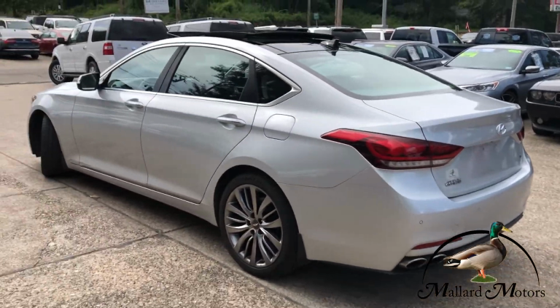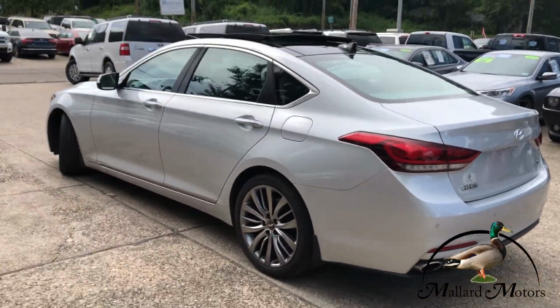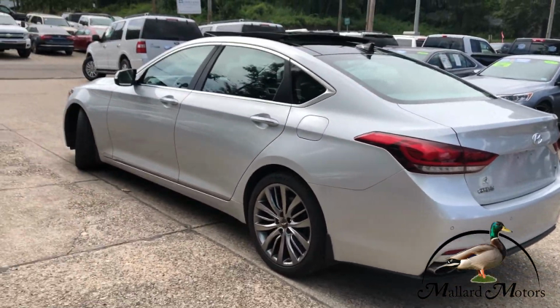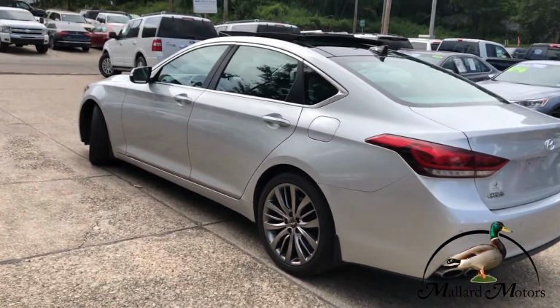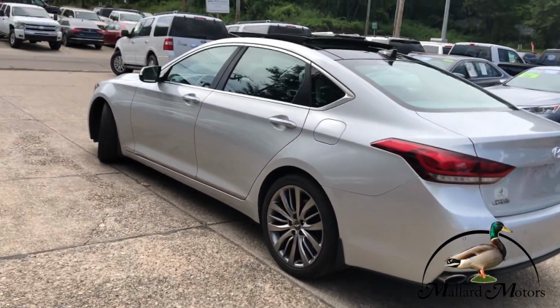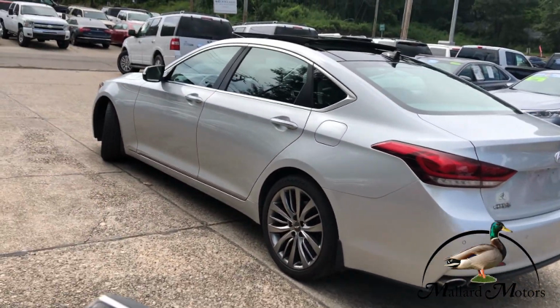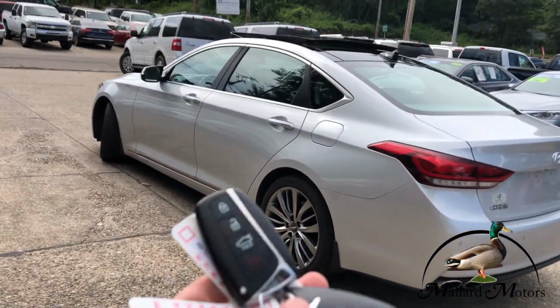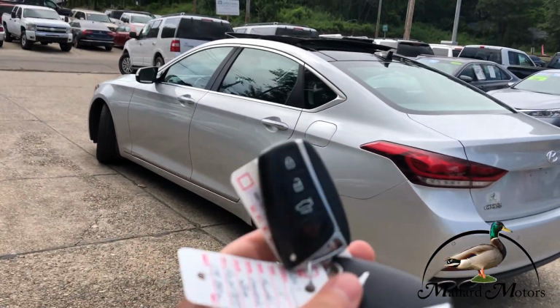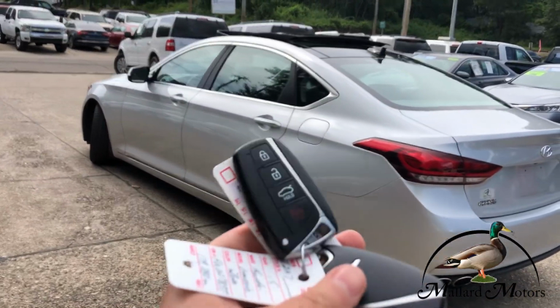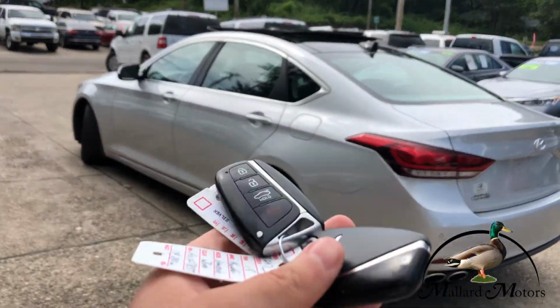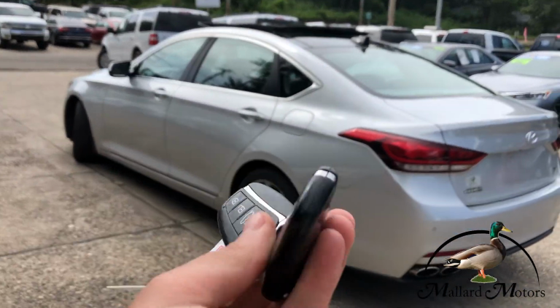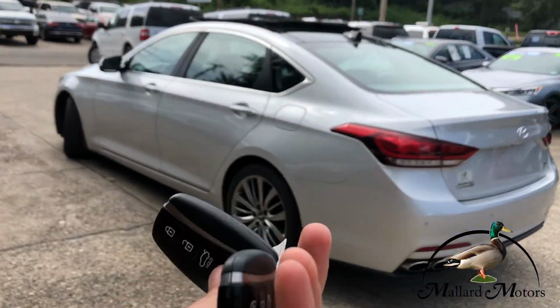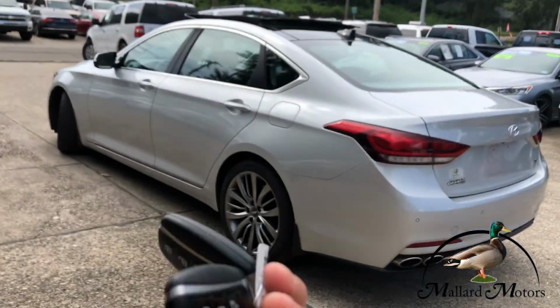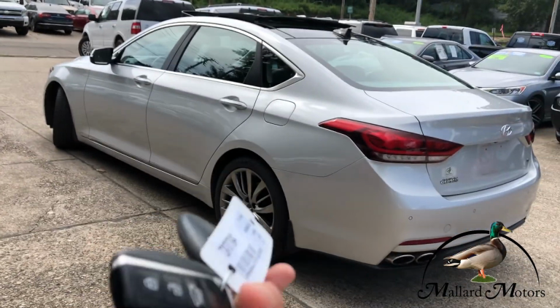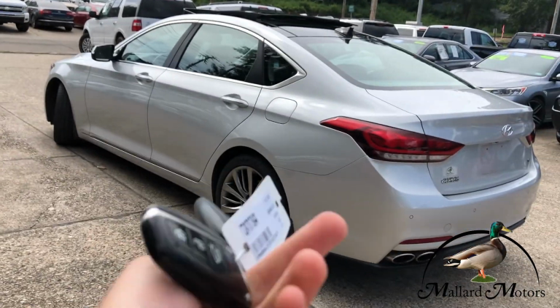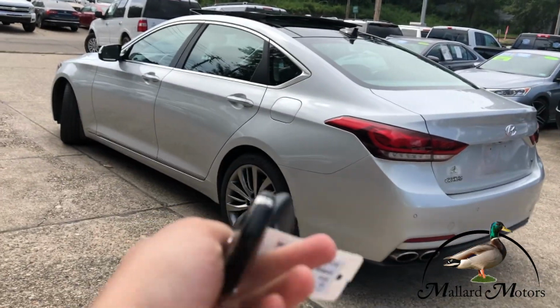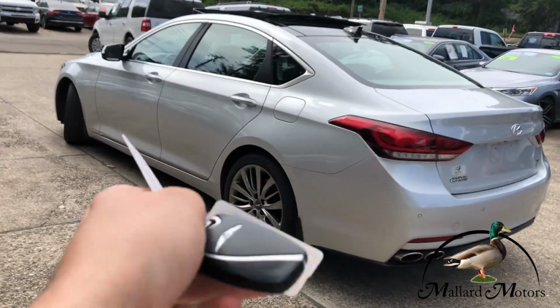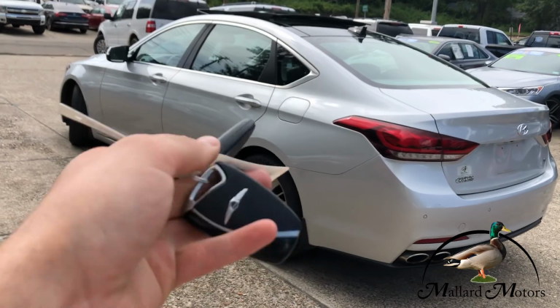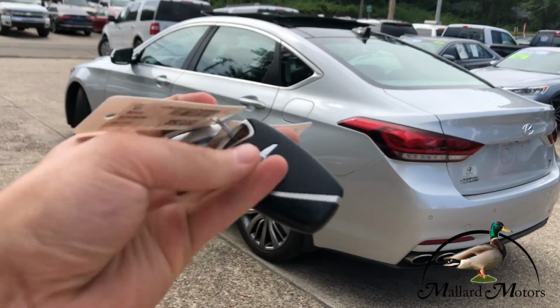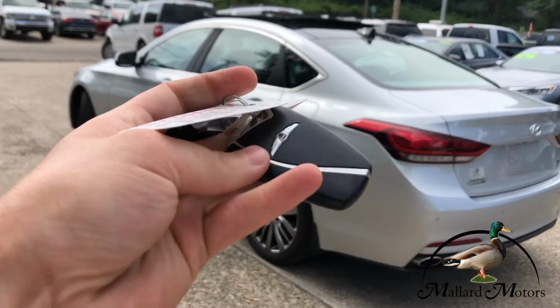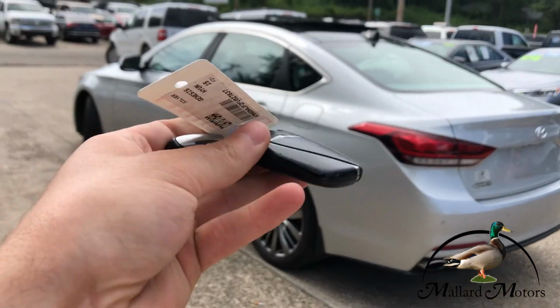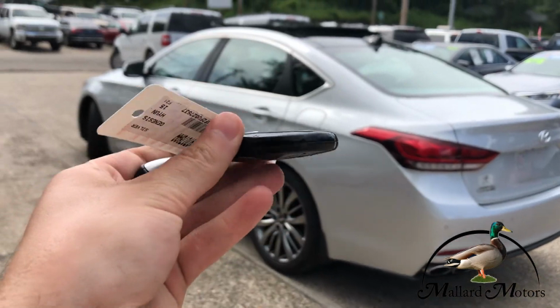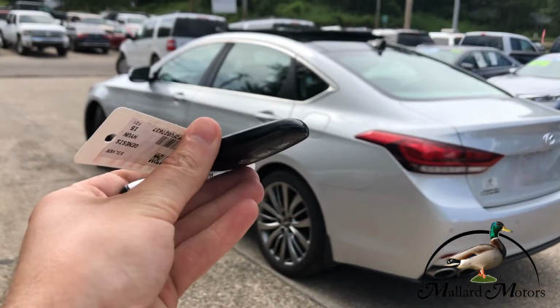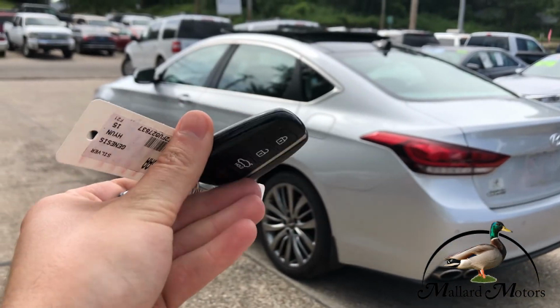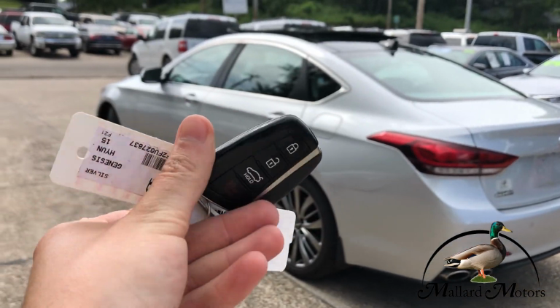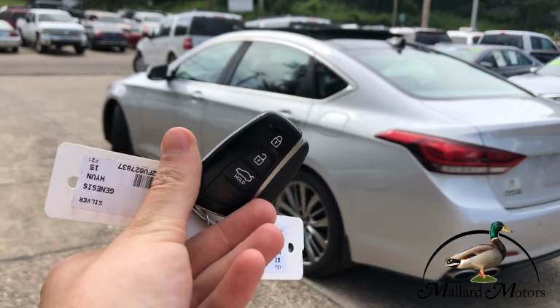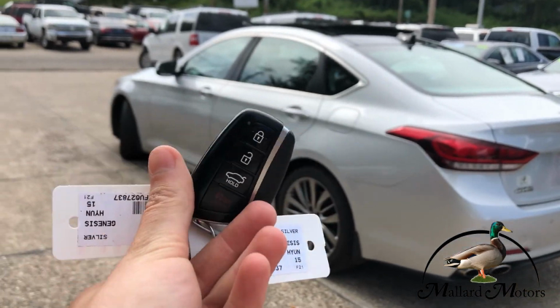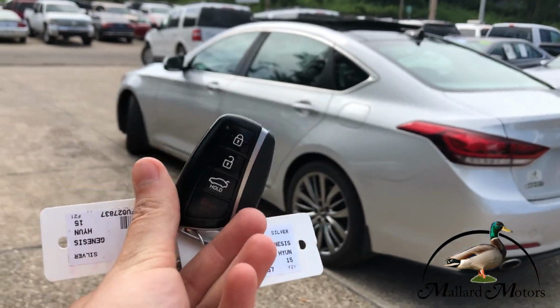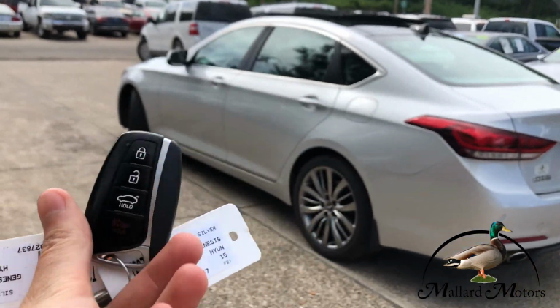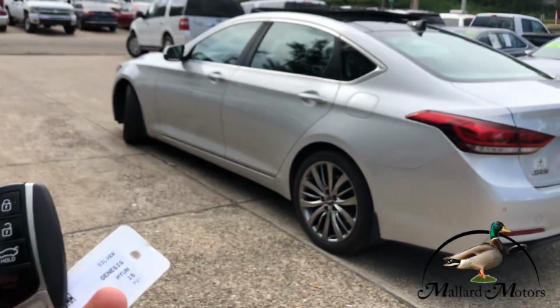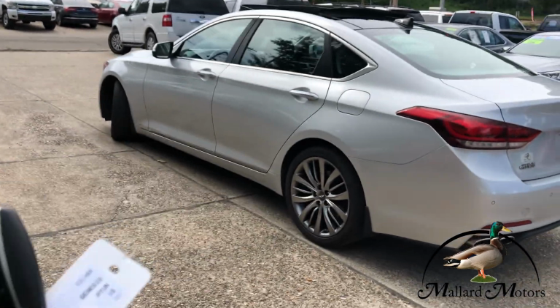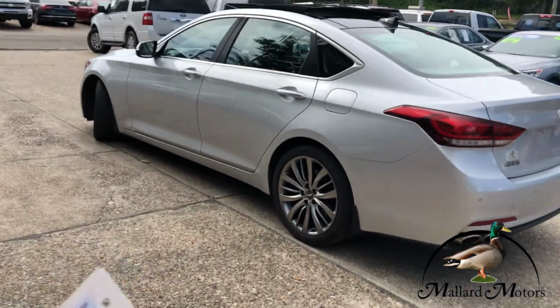It's got two sets of keys, keyless entry — these are the key fobs, so it's going to be push-to-start.